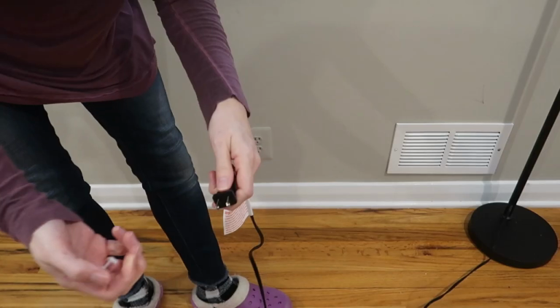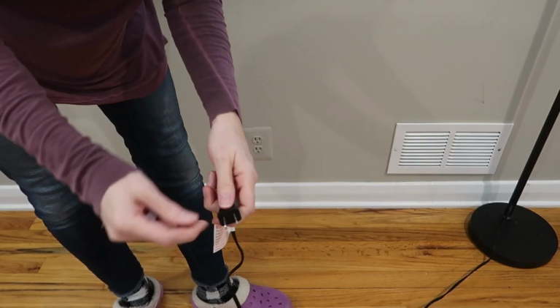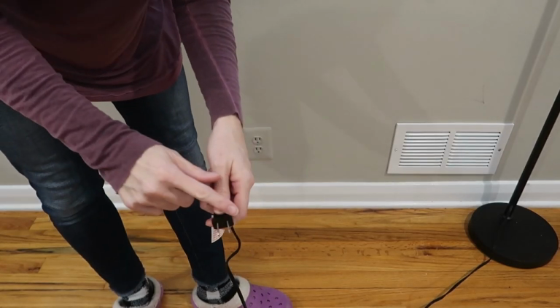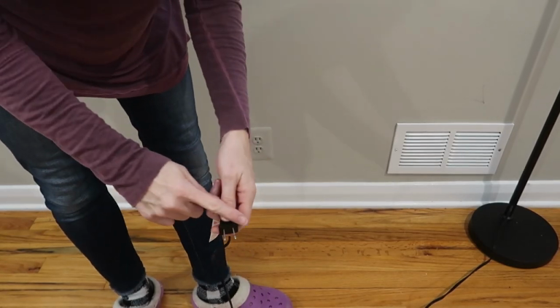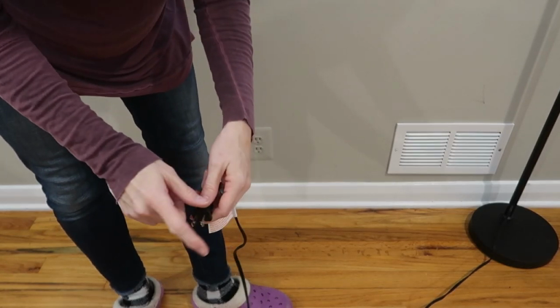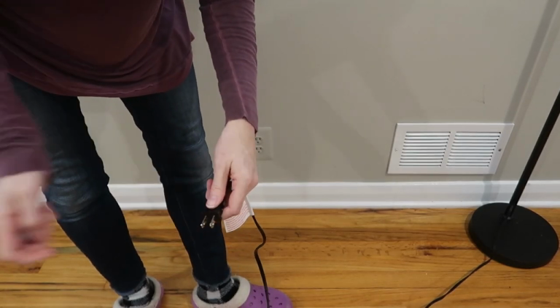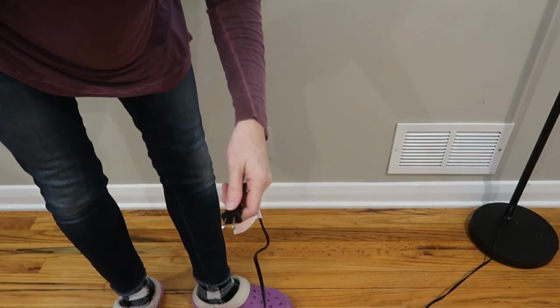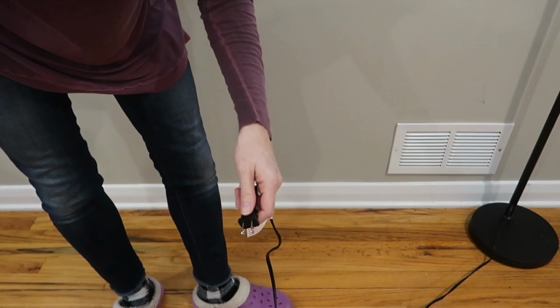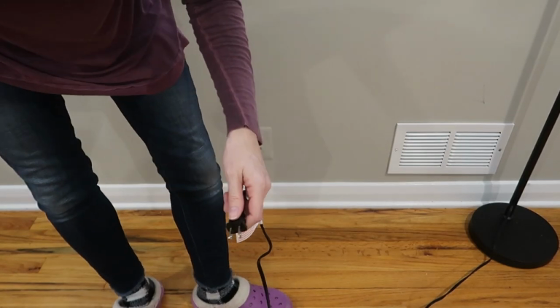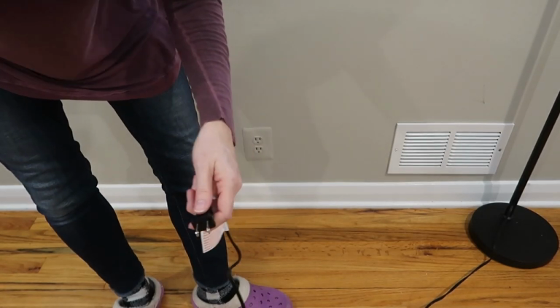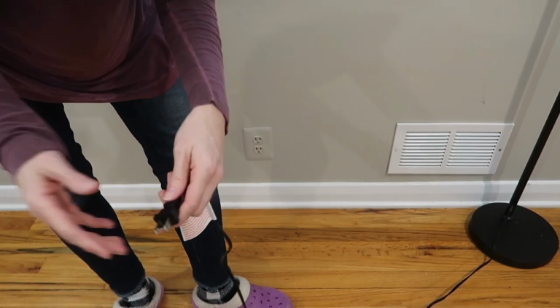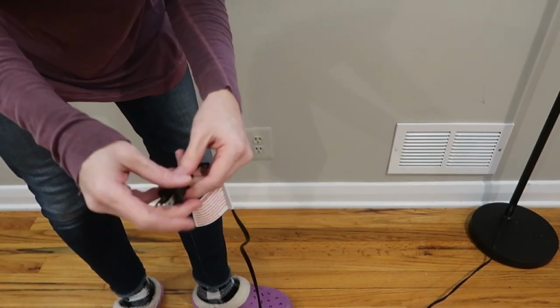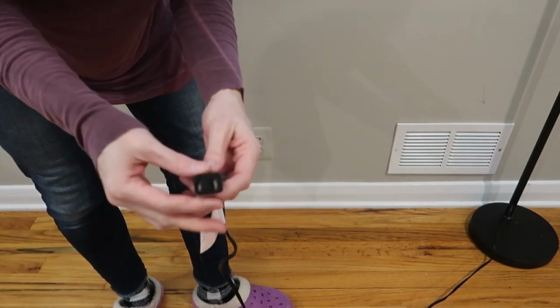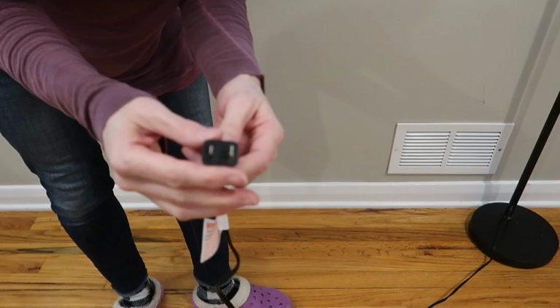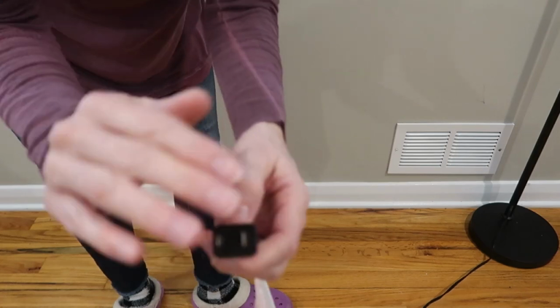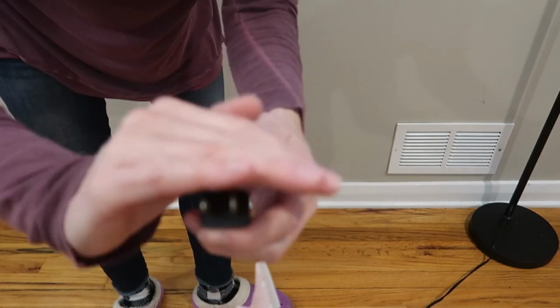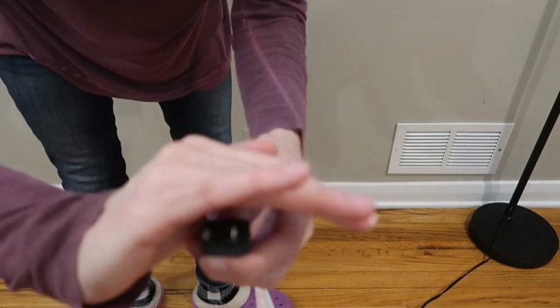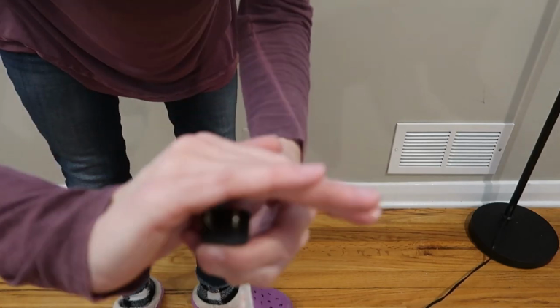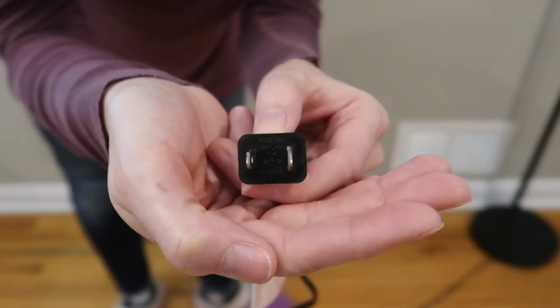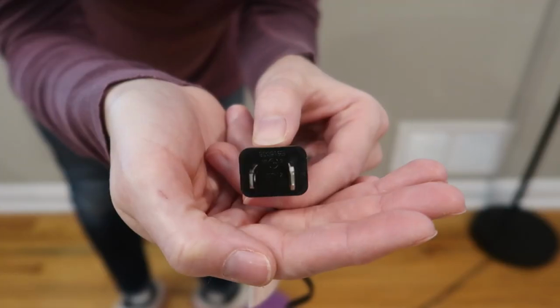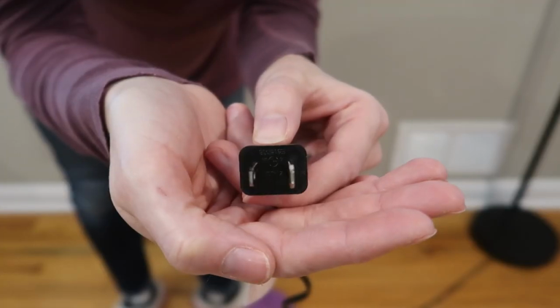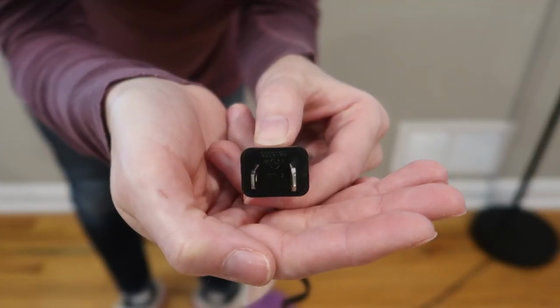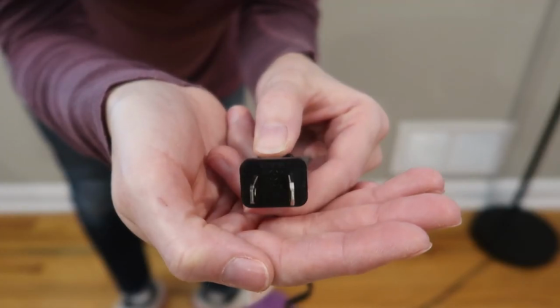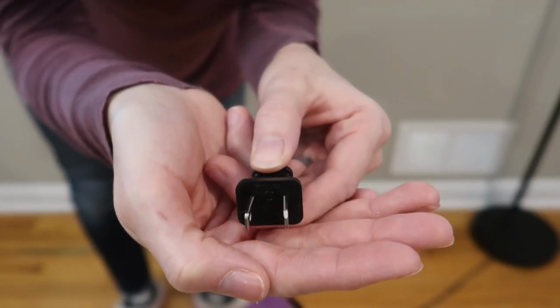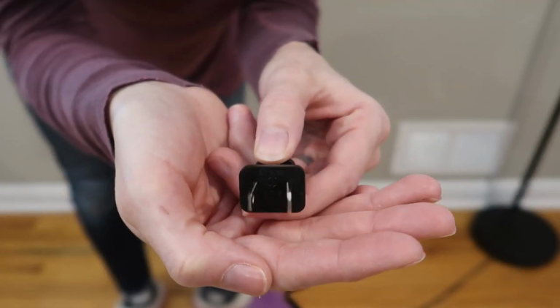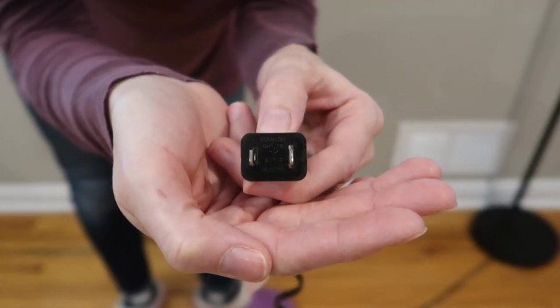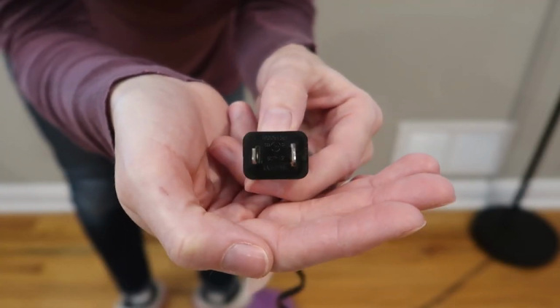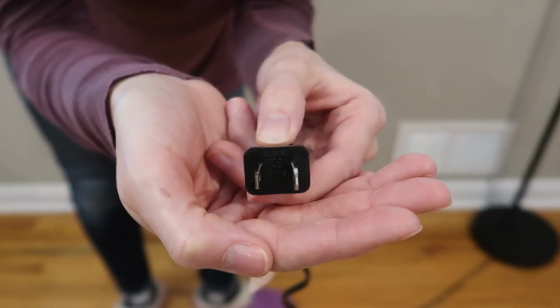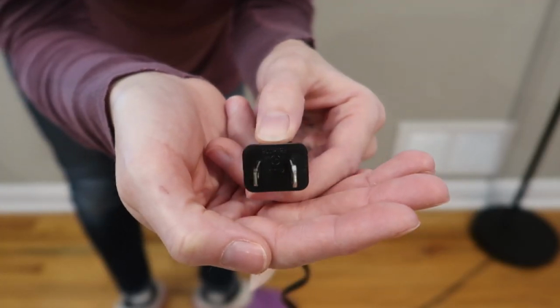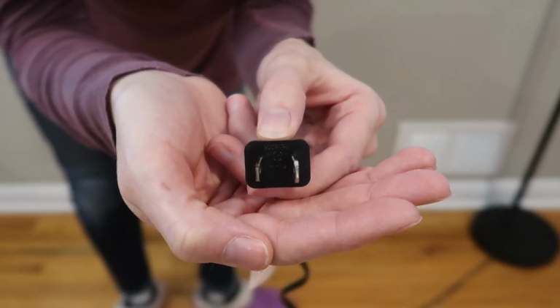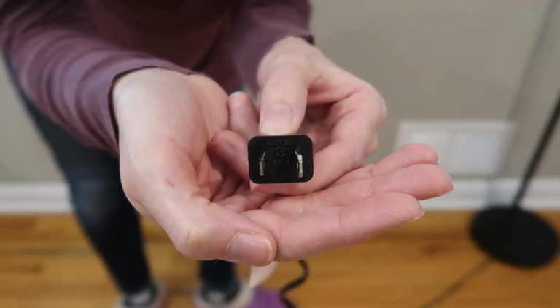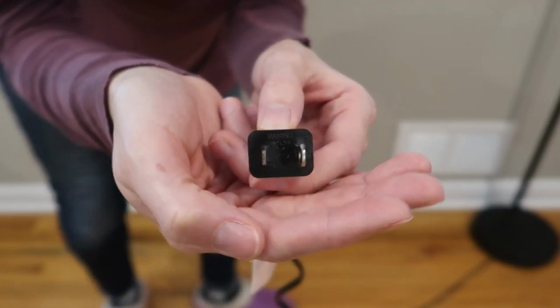I just measured the cord — it's about six and a half feet long and it's a standard polarized two-prong plug.